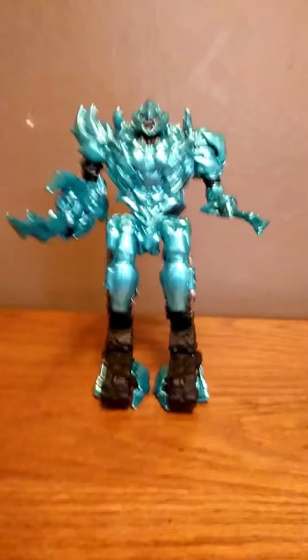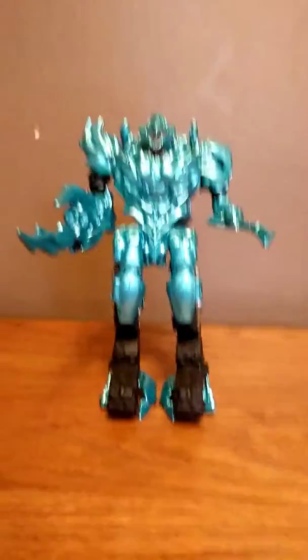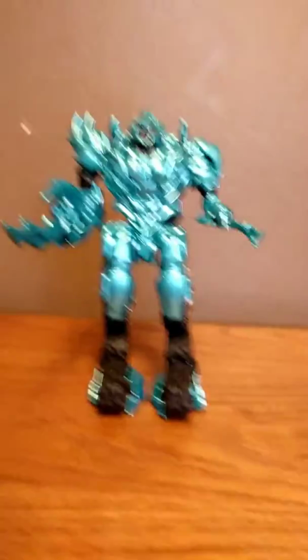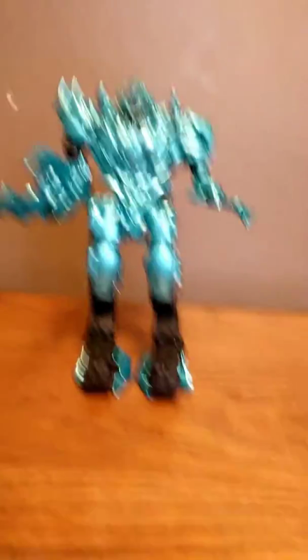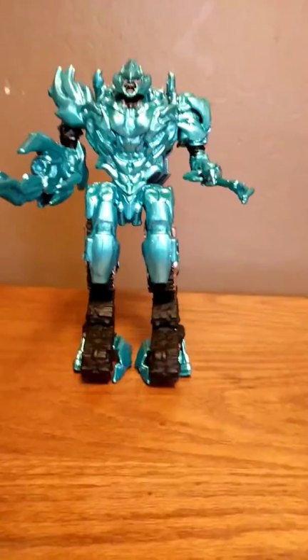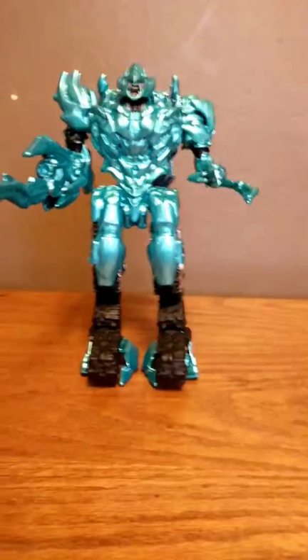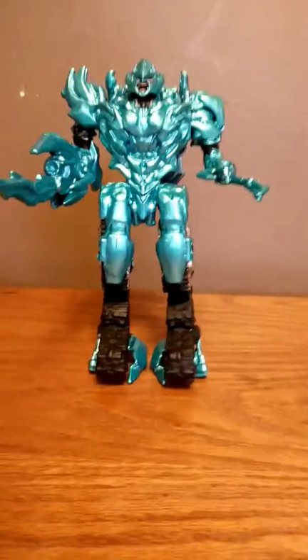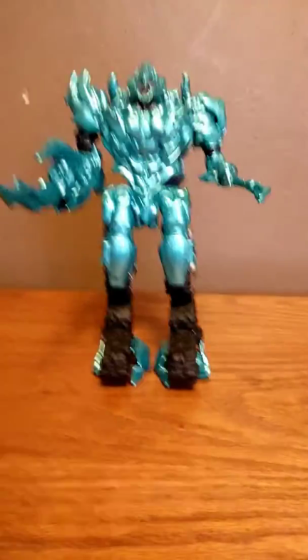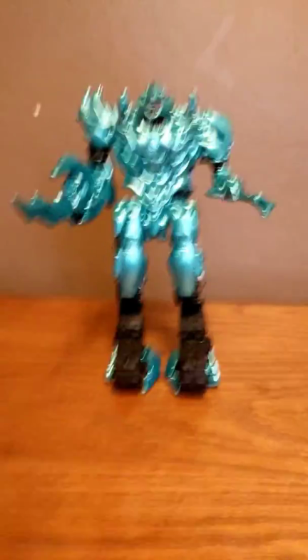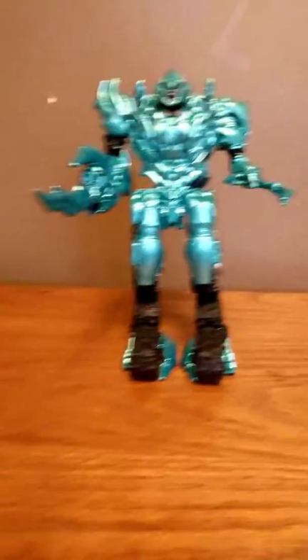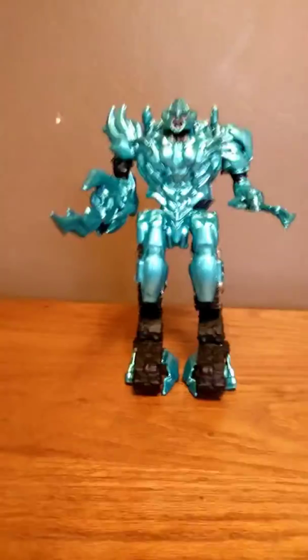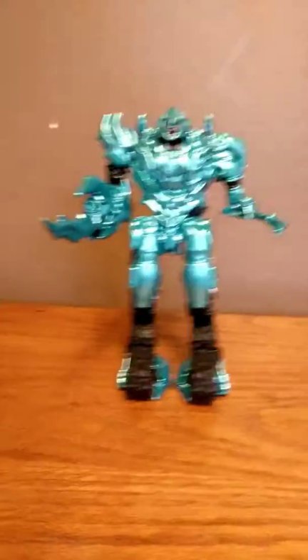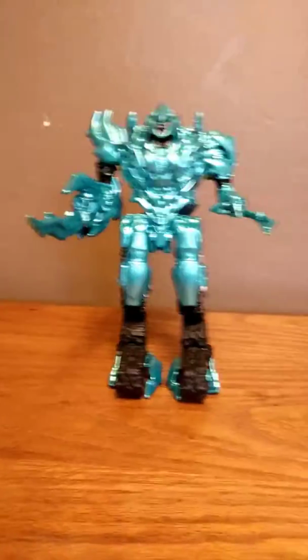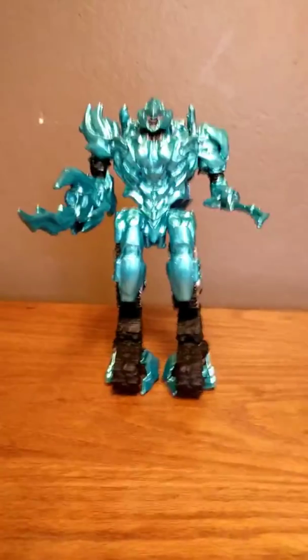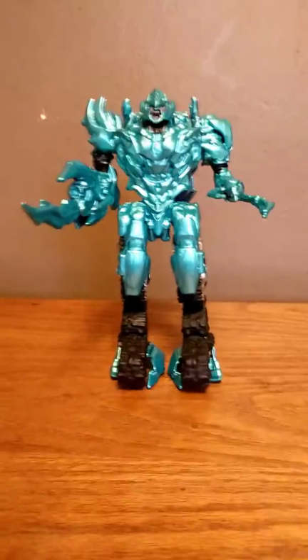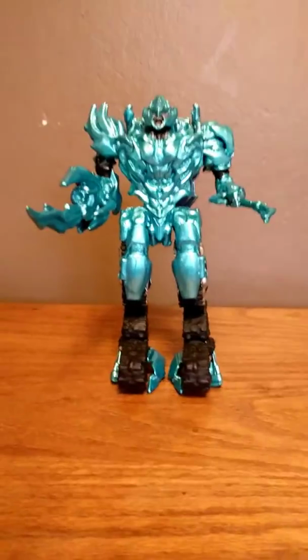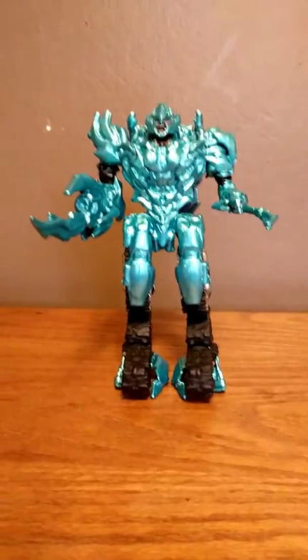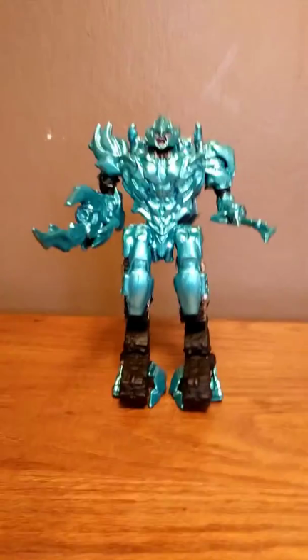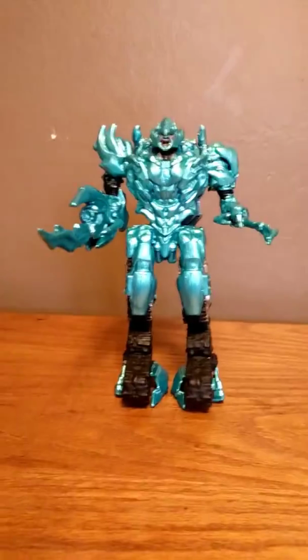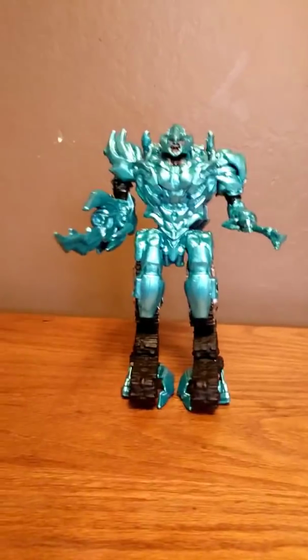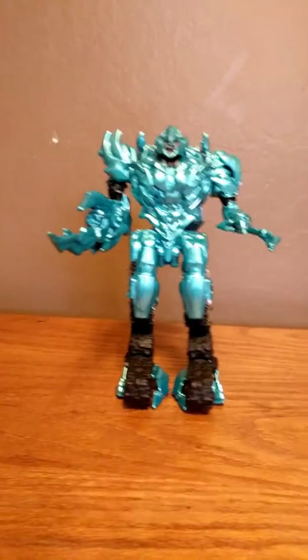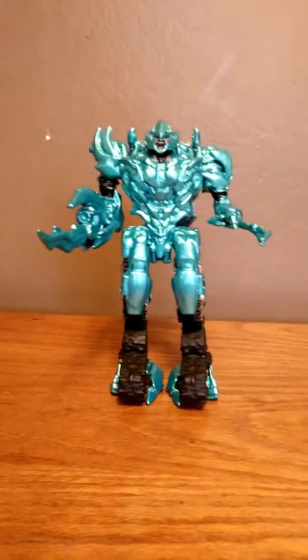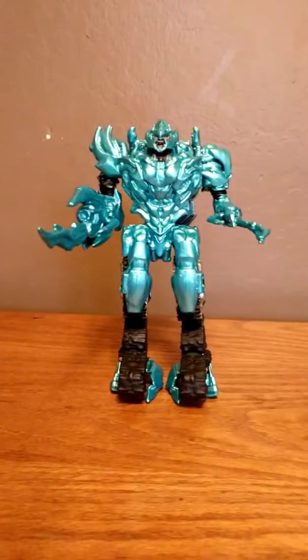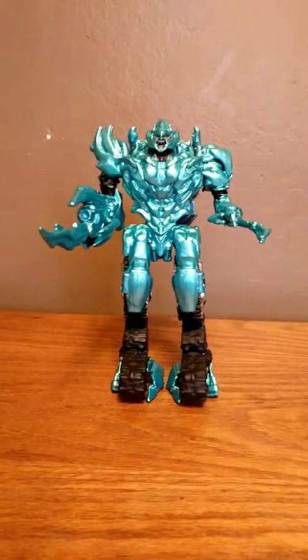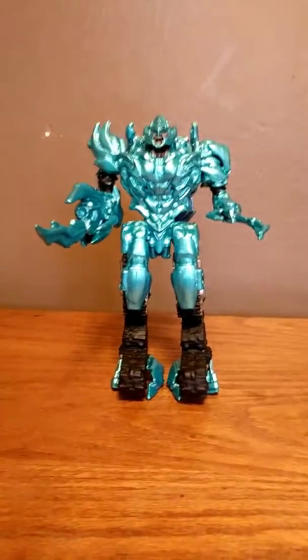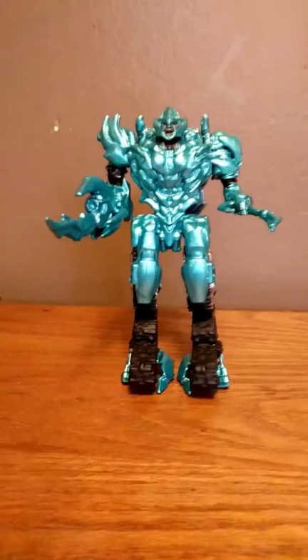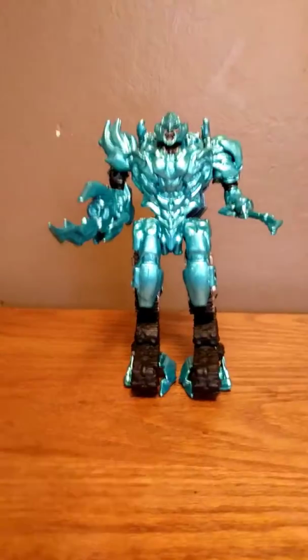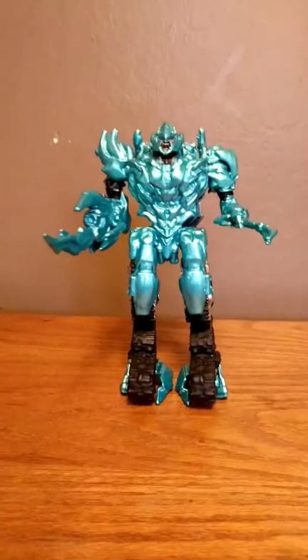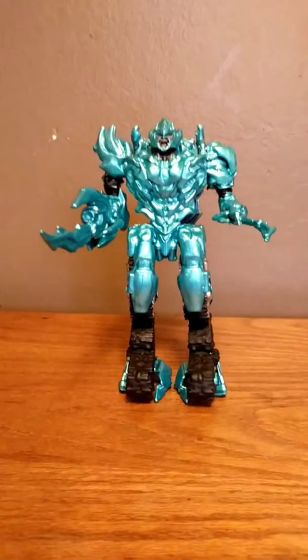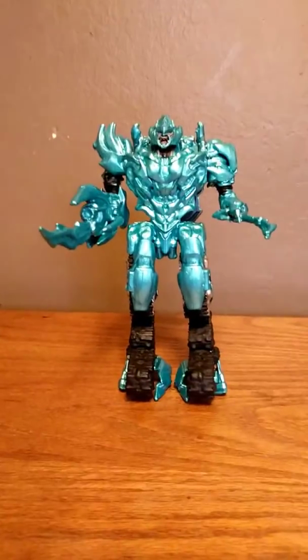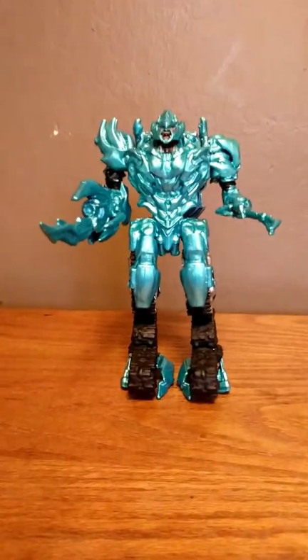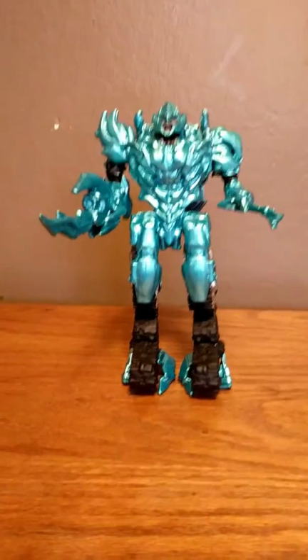So guys, I'm back with another custom from our studios, here's Custom on Central Studios. This is Custom Revenge of the Fallen Custom Megatron.